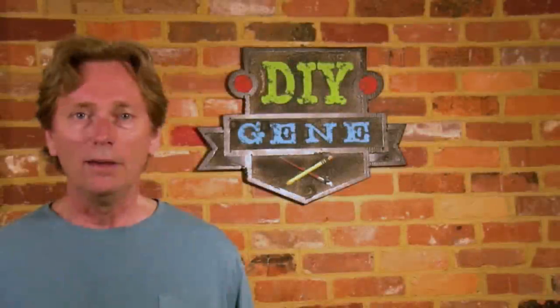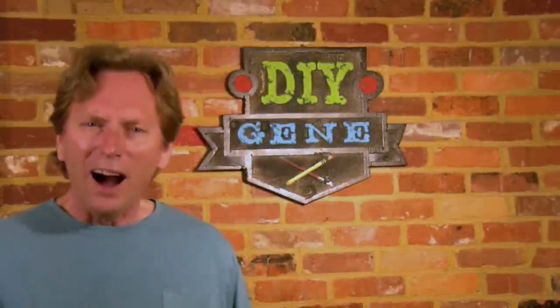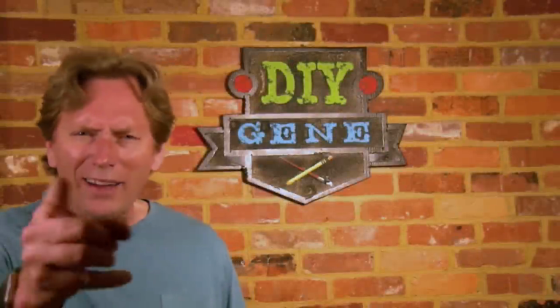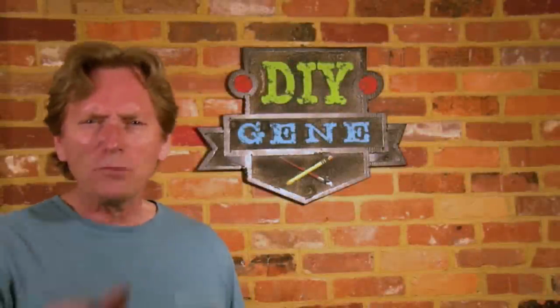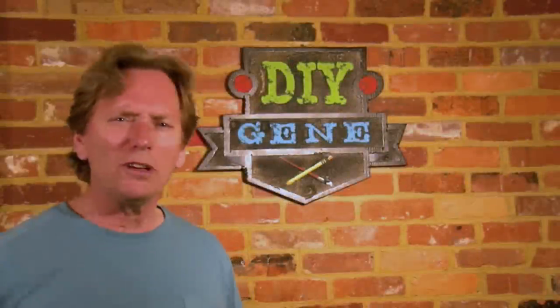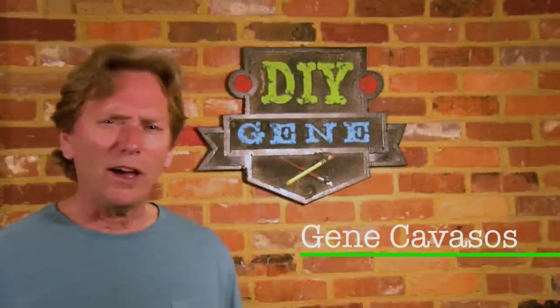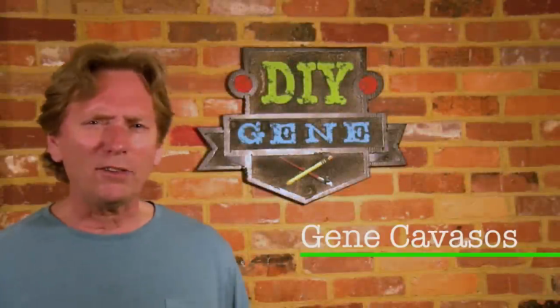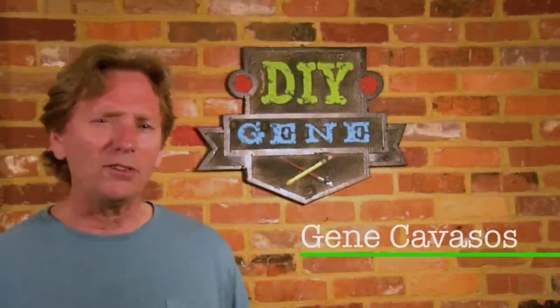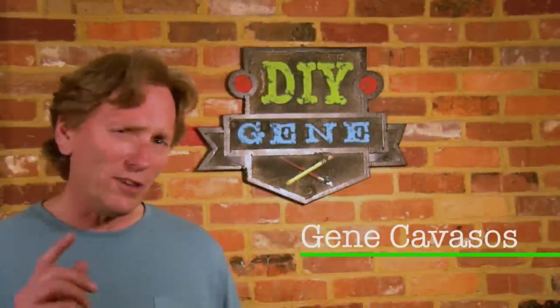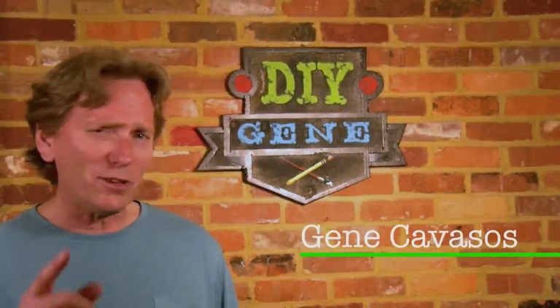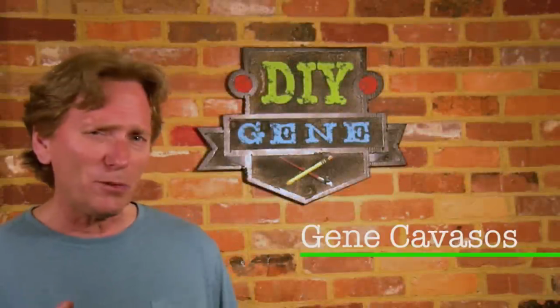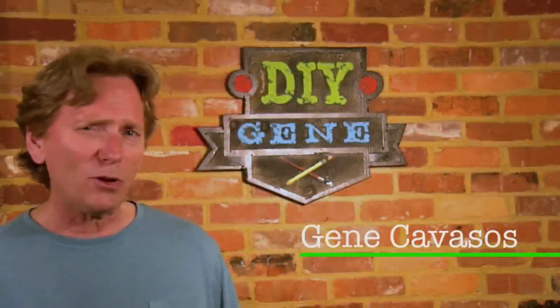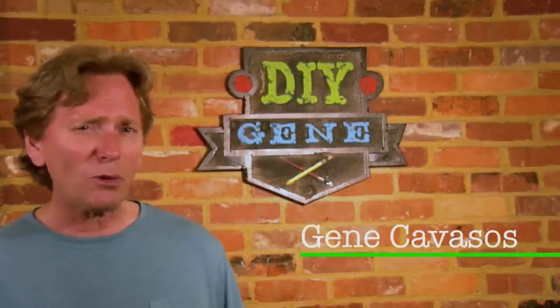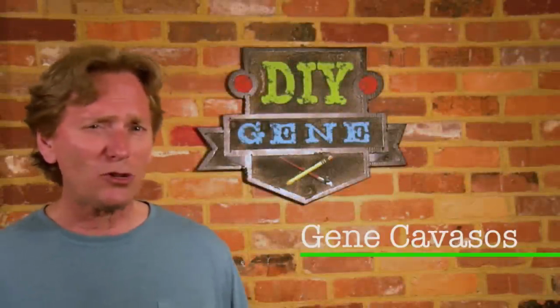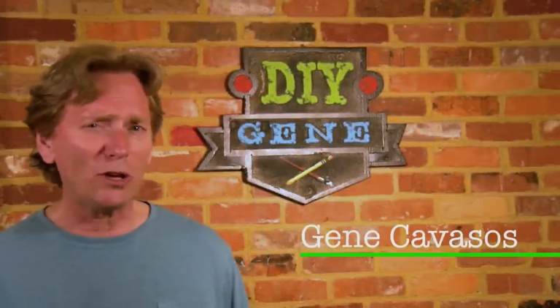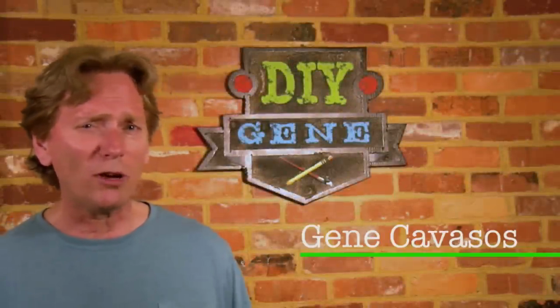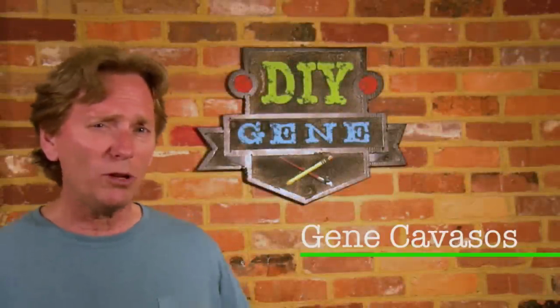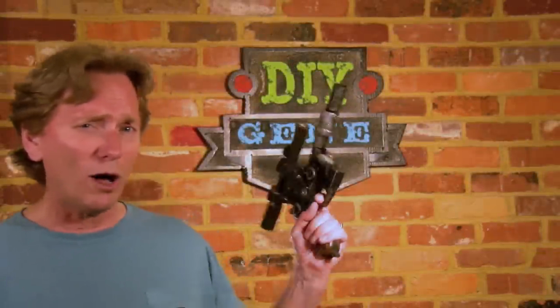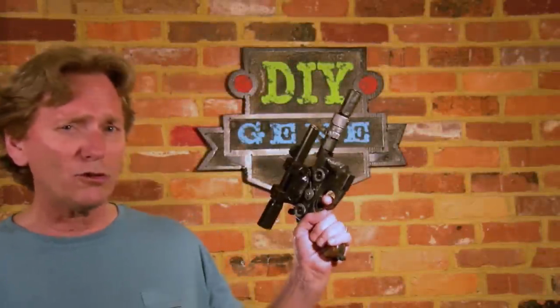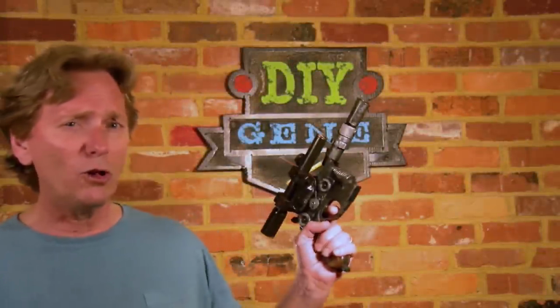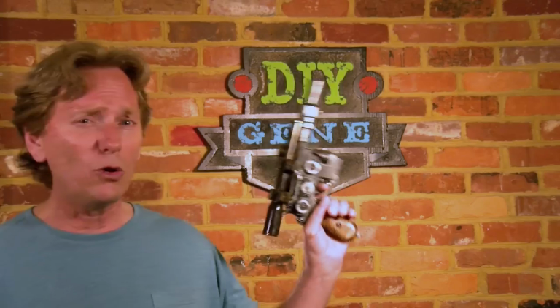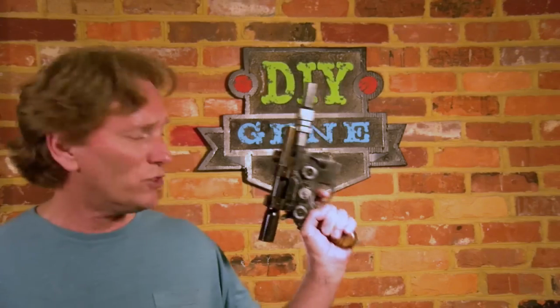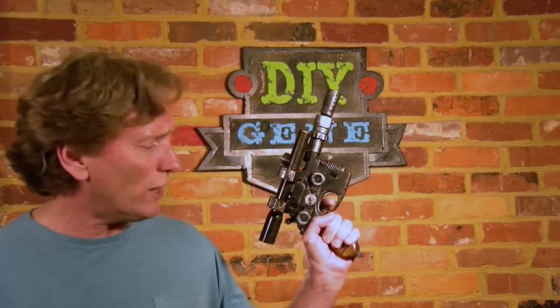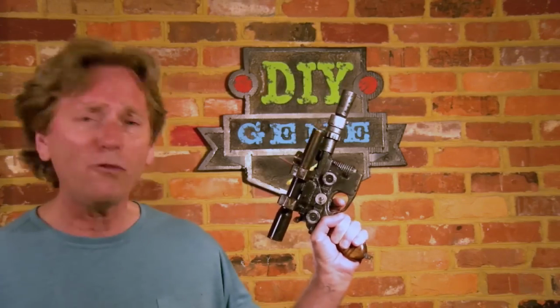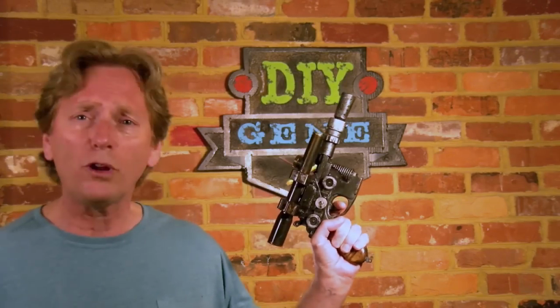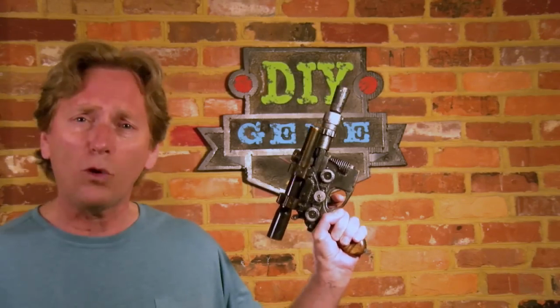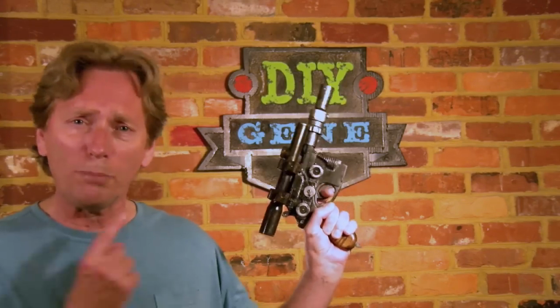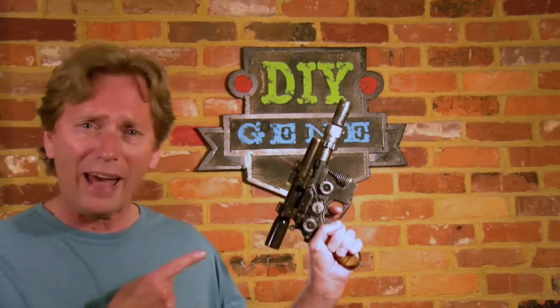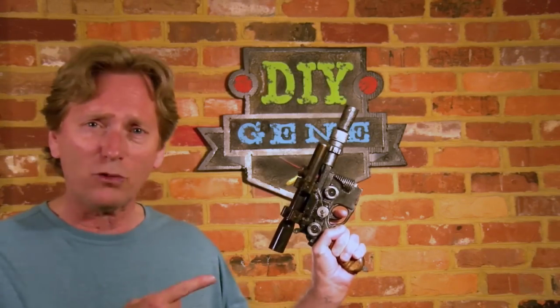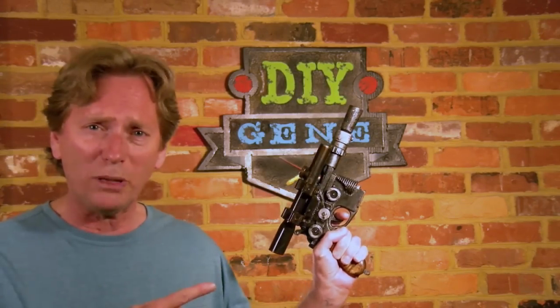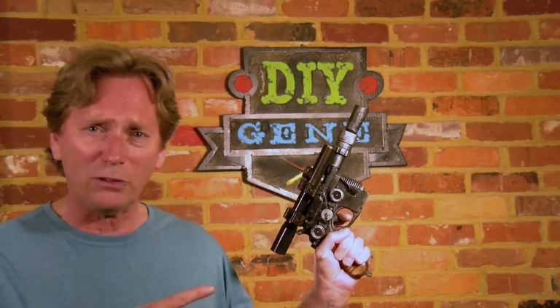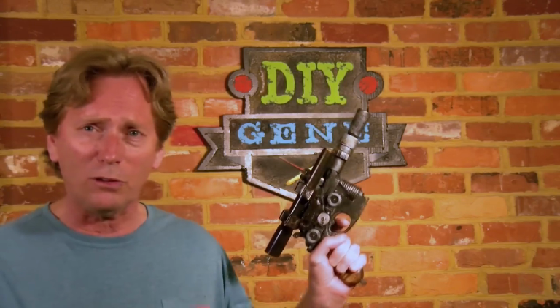Hi, I'm Gene Cavasis. In this episode, I'm going to show you how to build Han Solo's DL-44 Blaster Pistol.